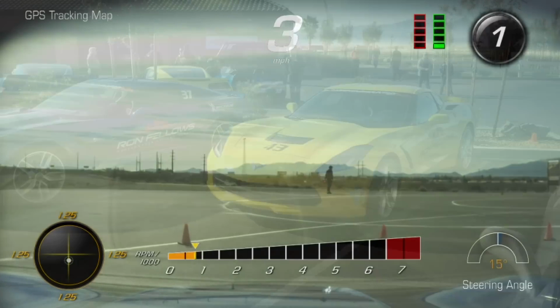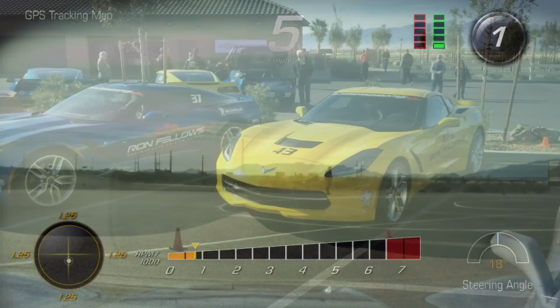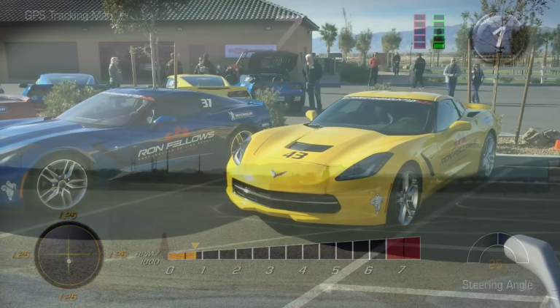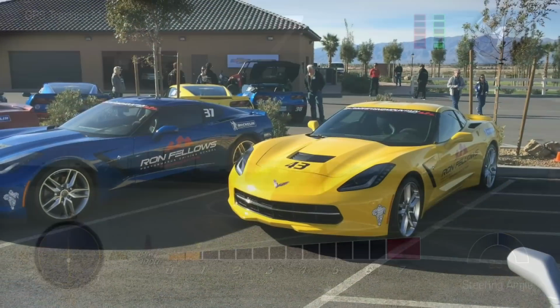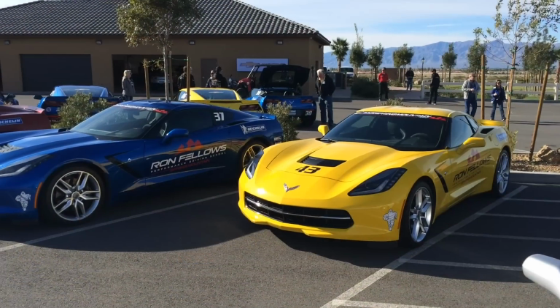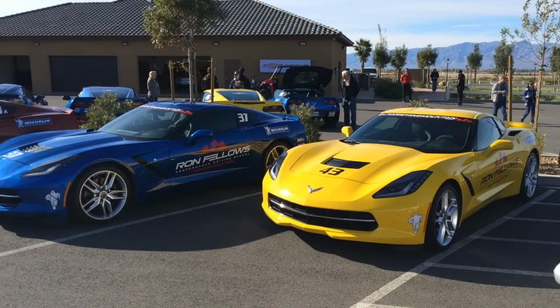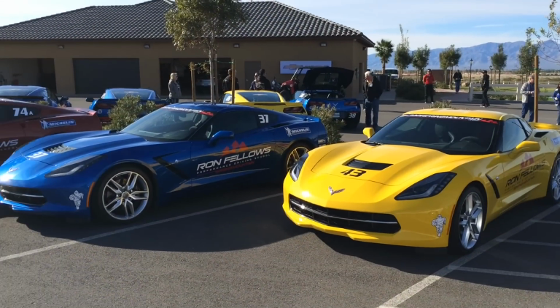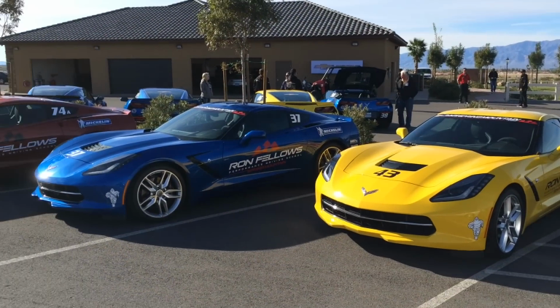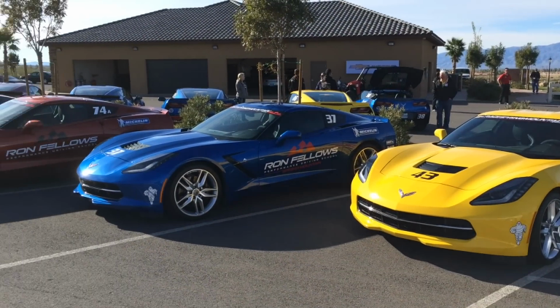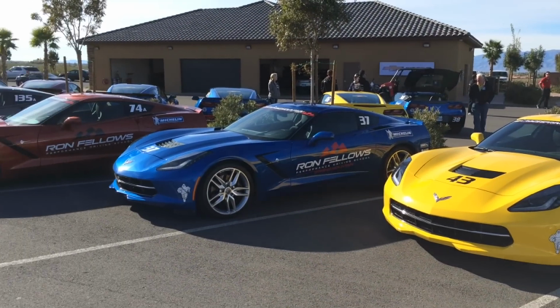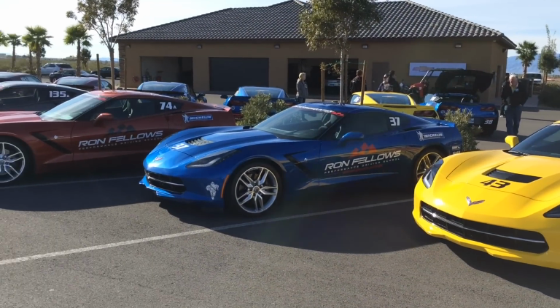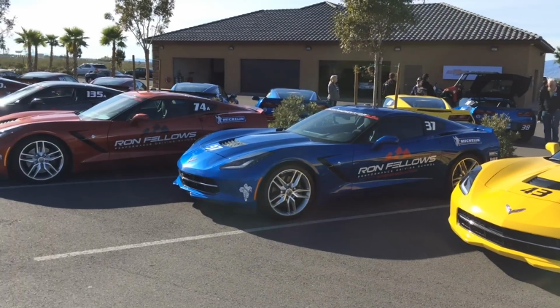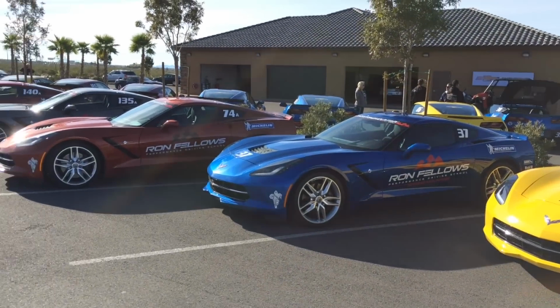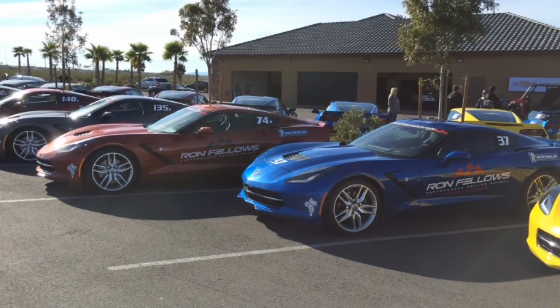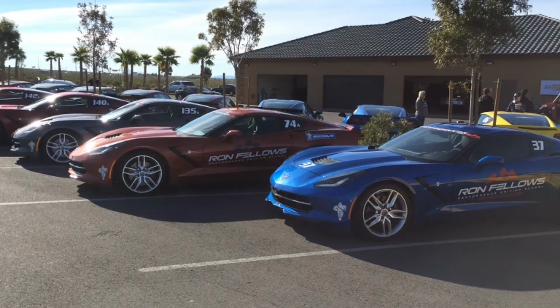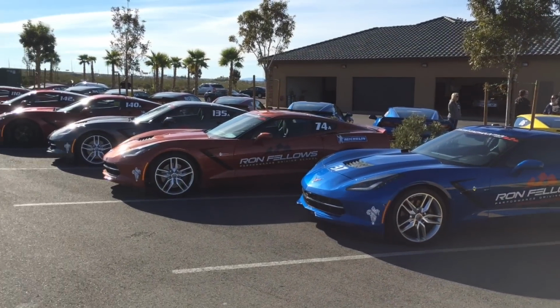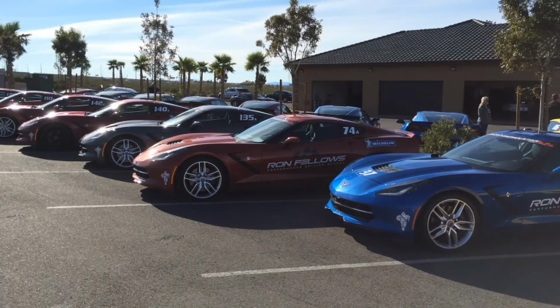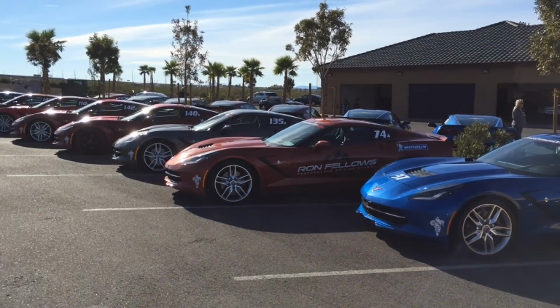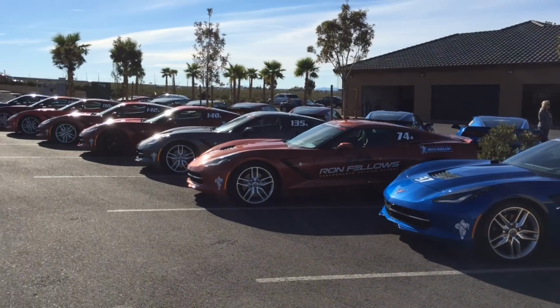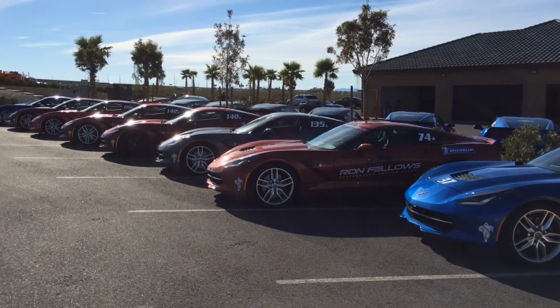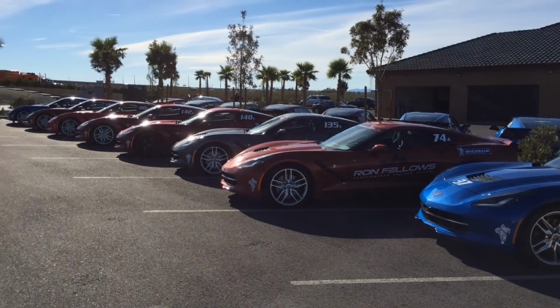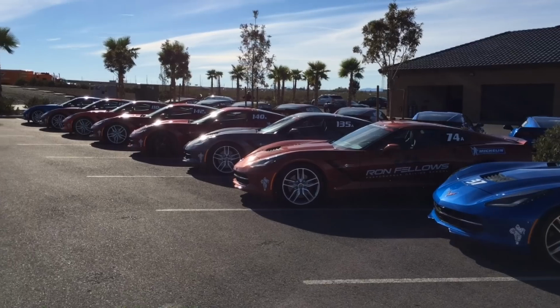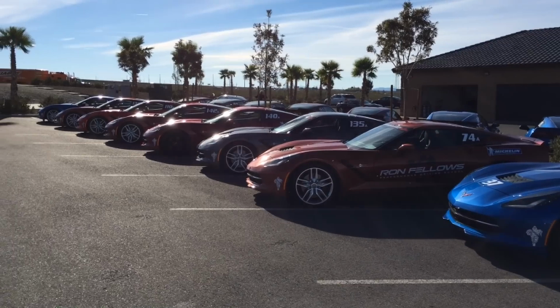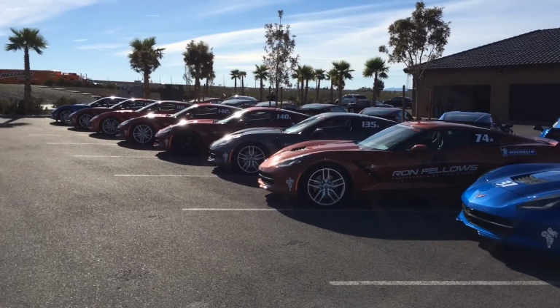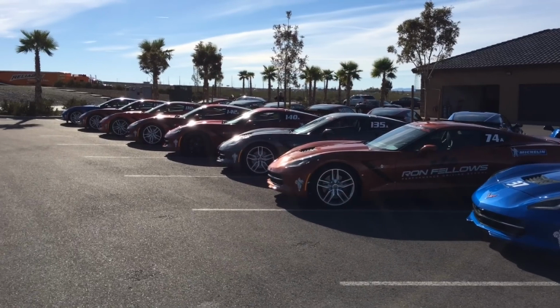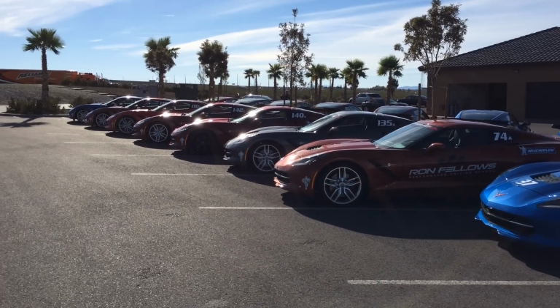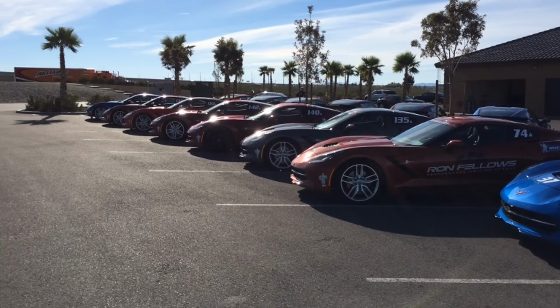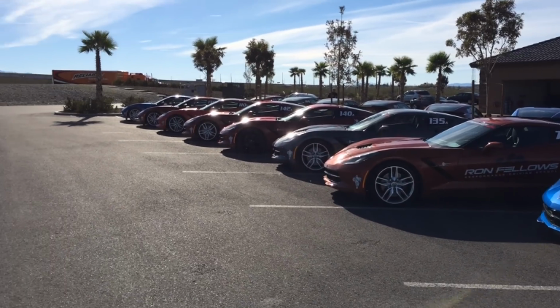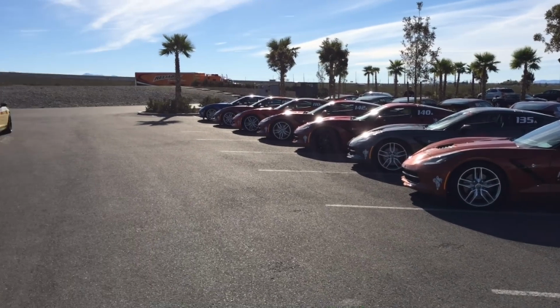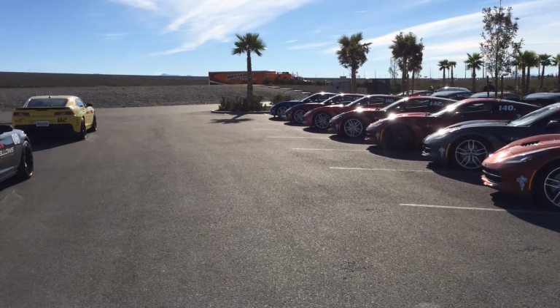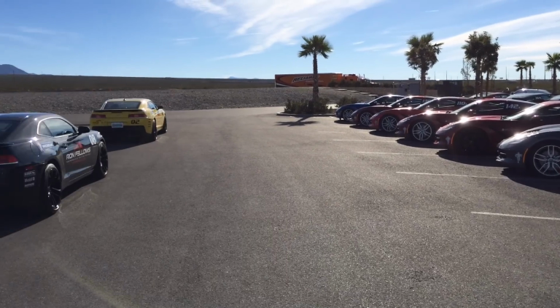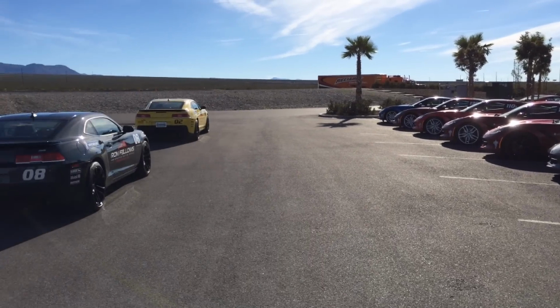The track sessions were lead-follow with the instructors leading in Camaros, and this footage is from my last session.